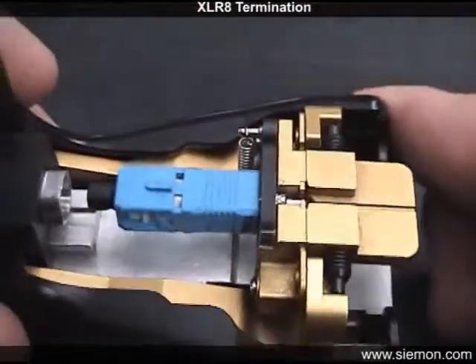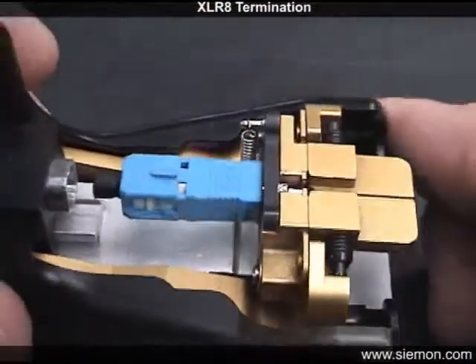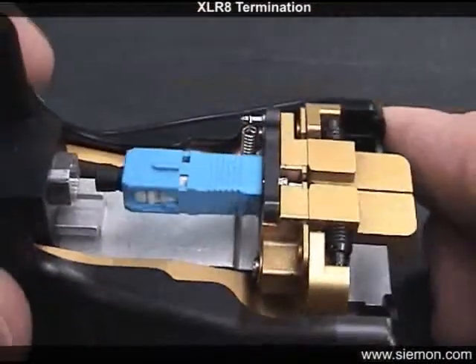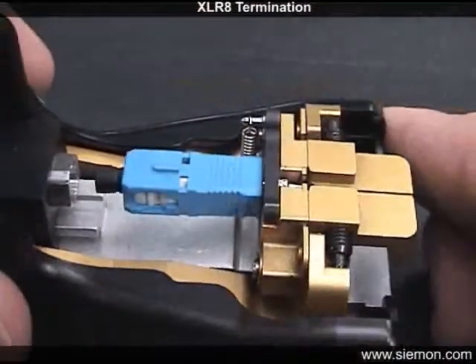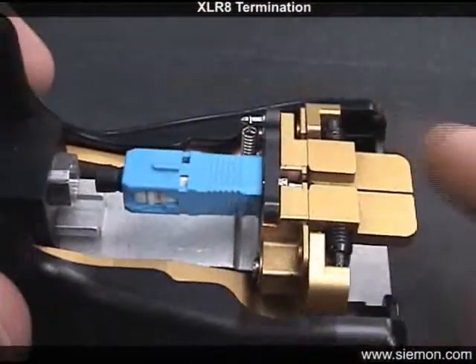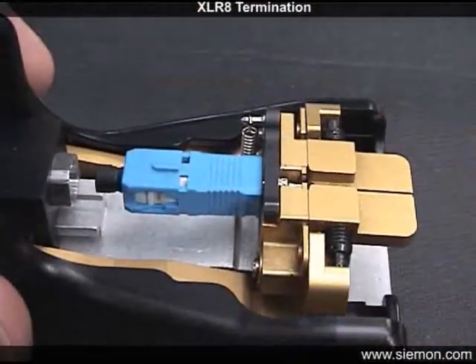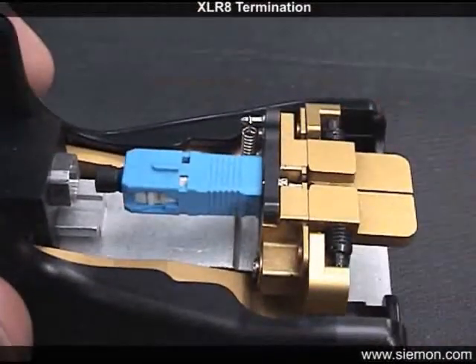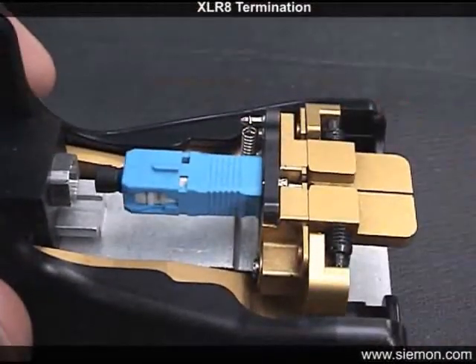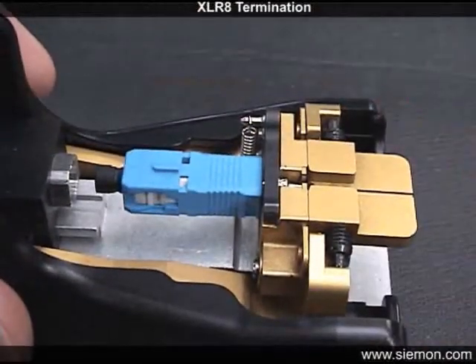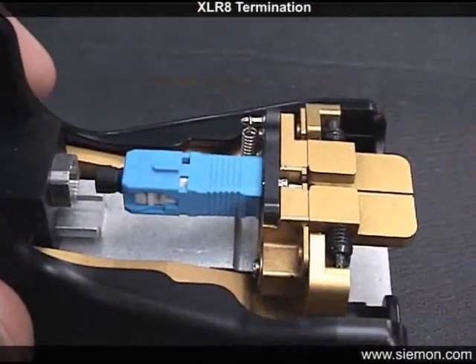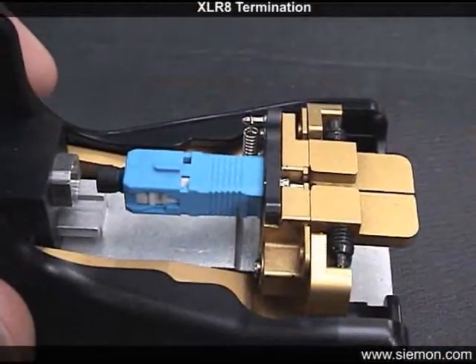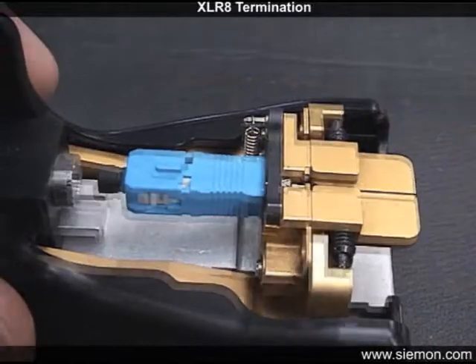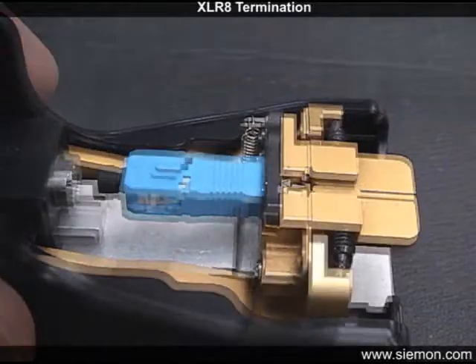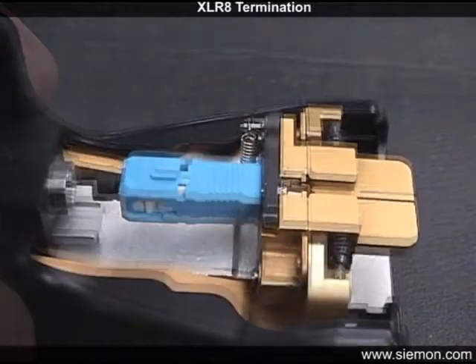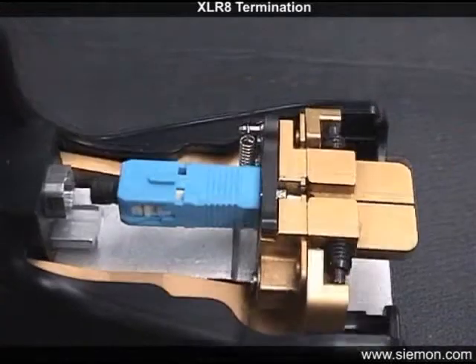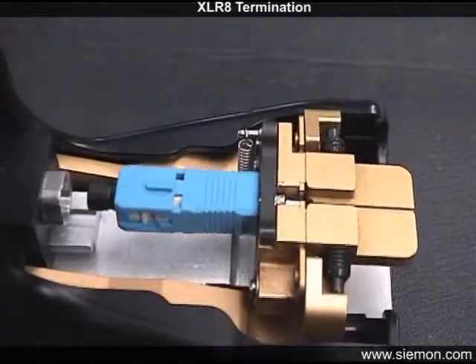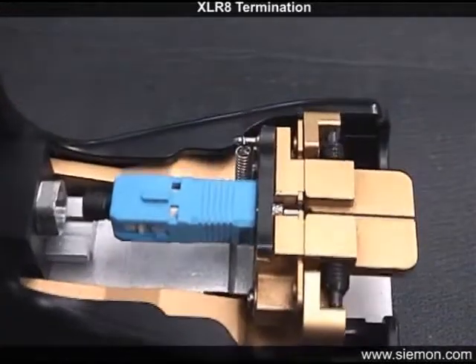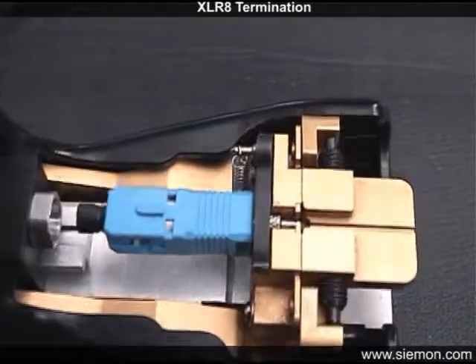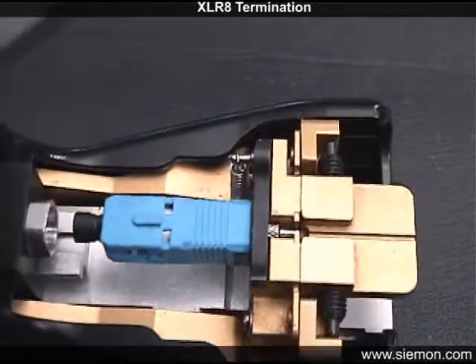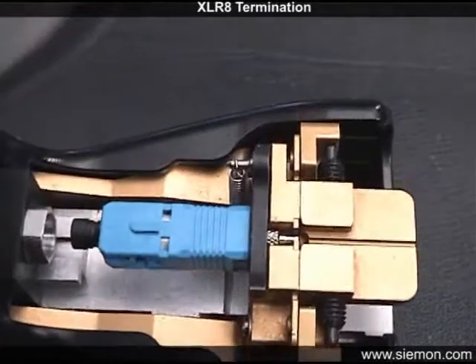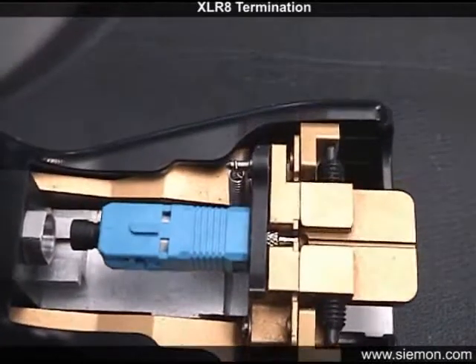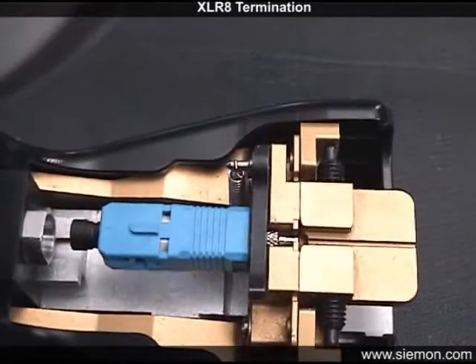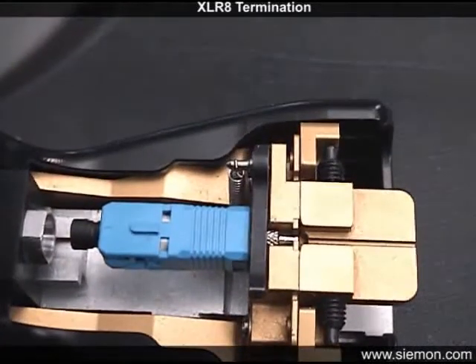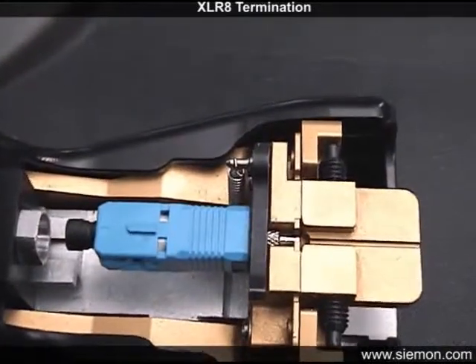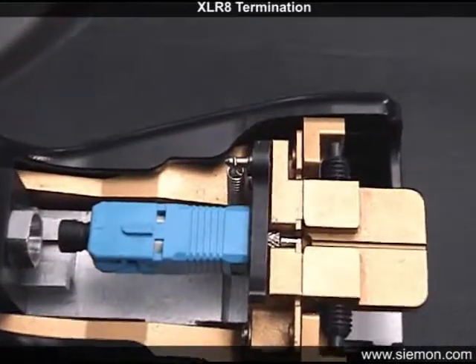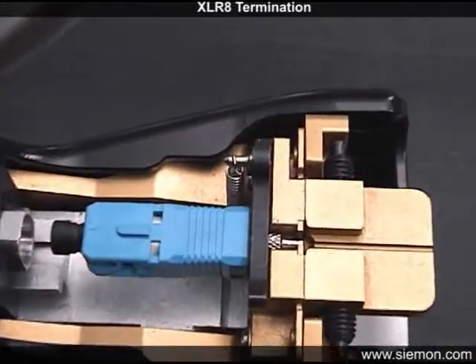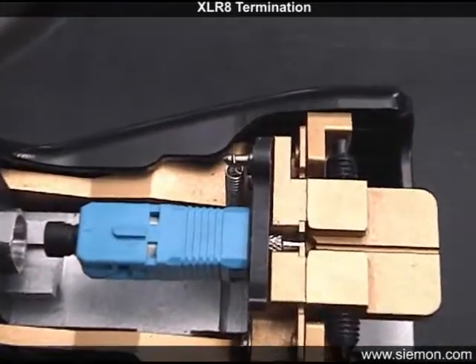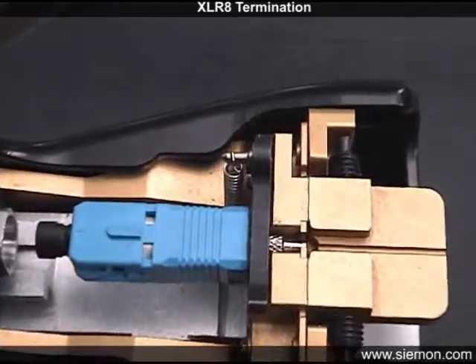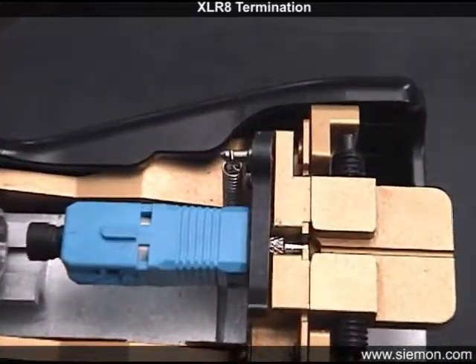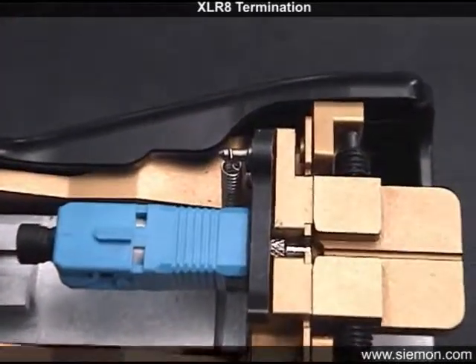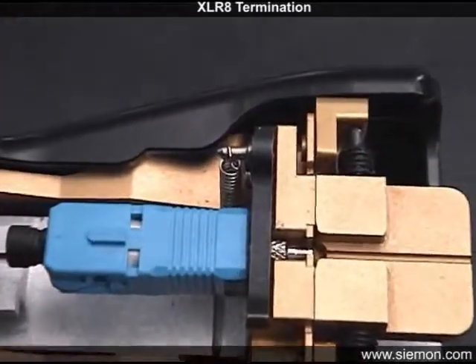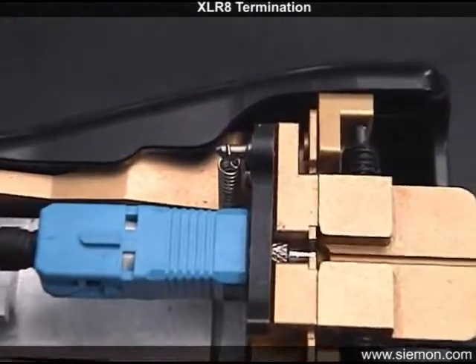Rotate the securing lever to hold the connector in place. If aligned properly, the lever will contact the knurled section of the metal shaft.